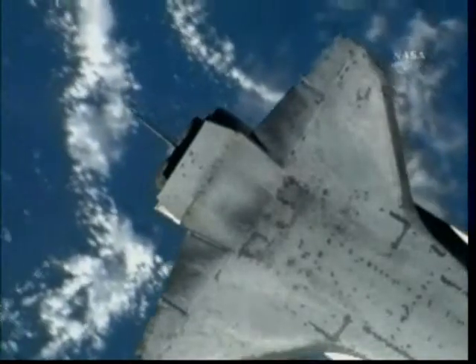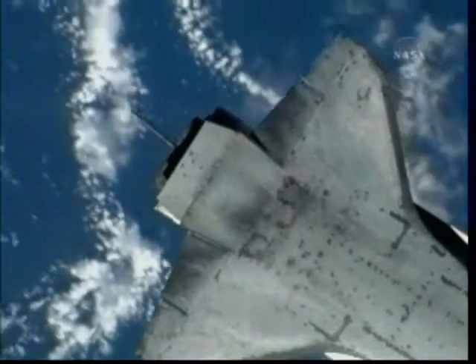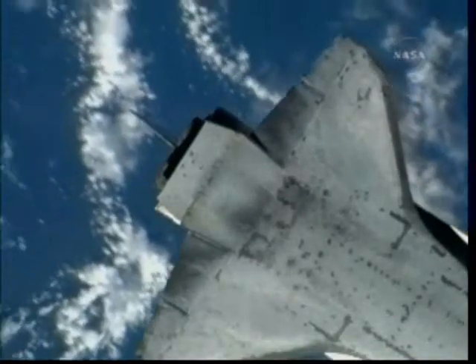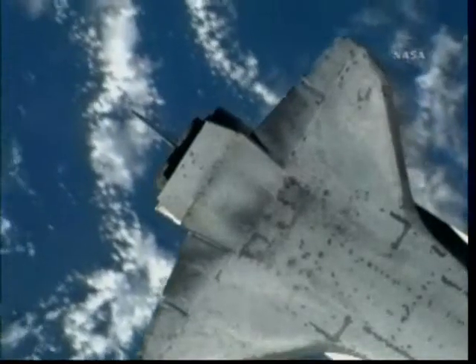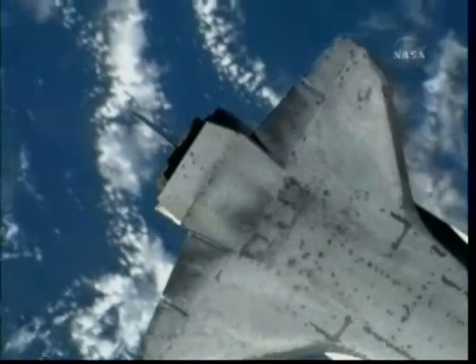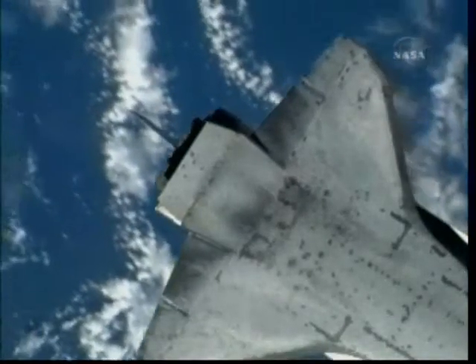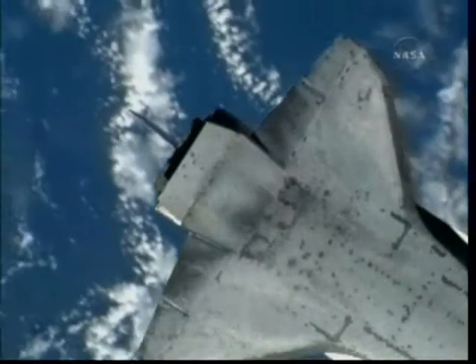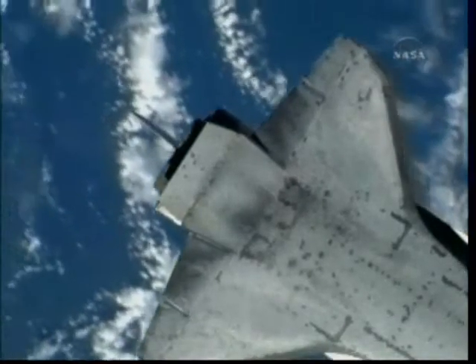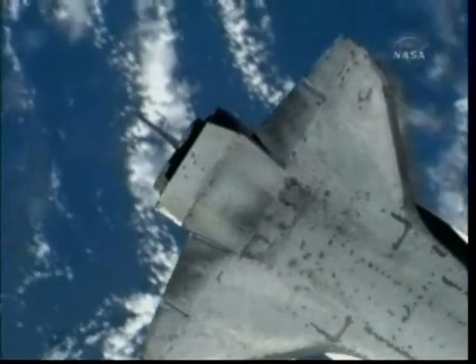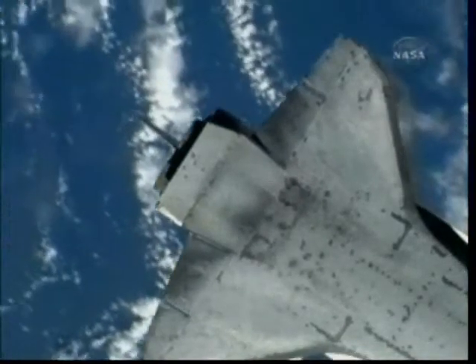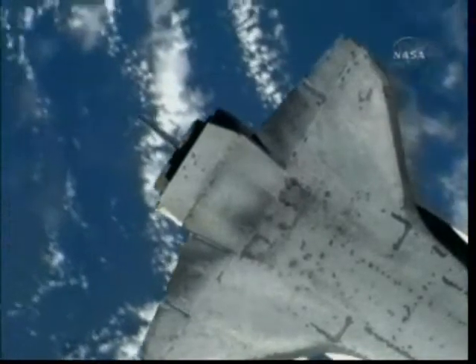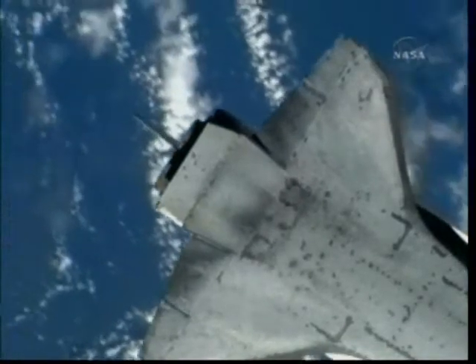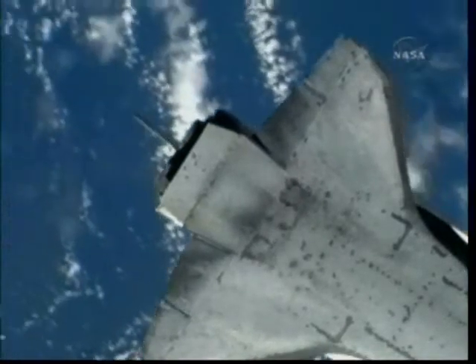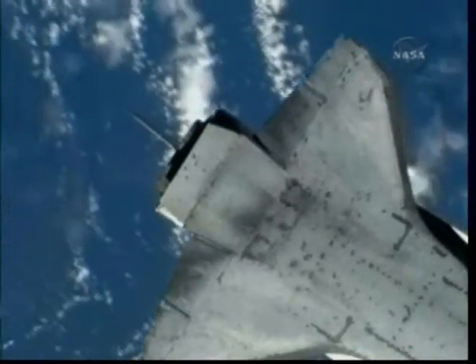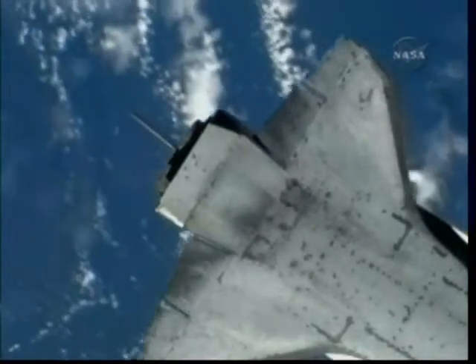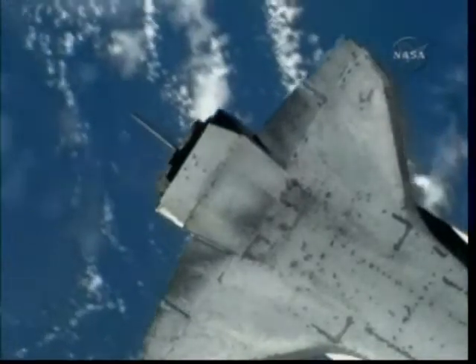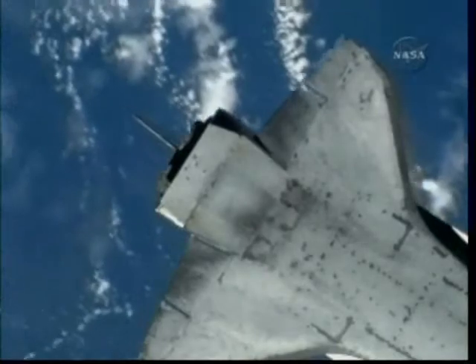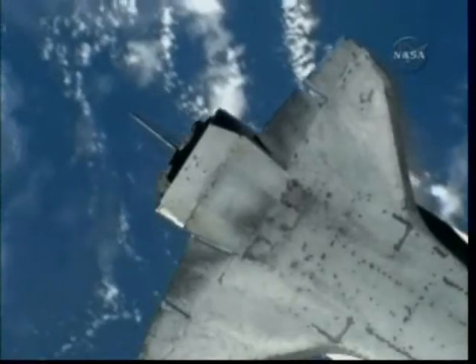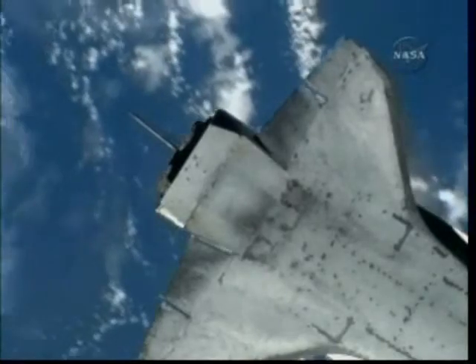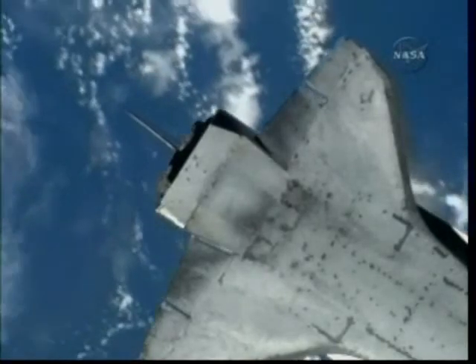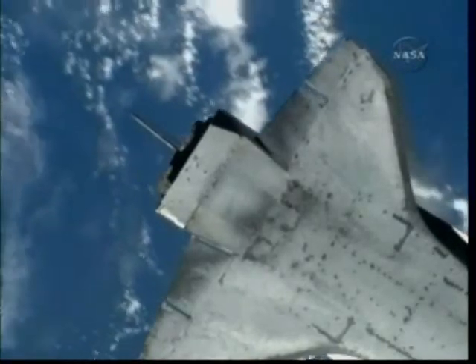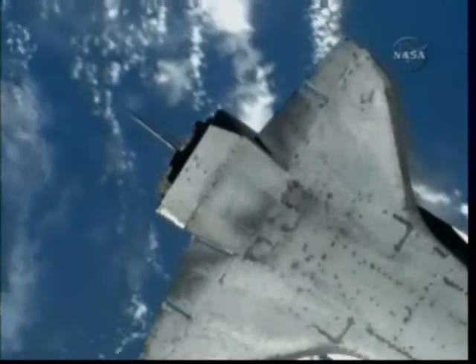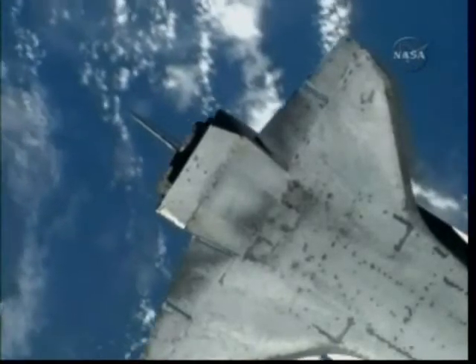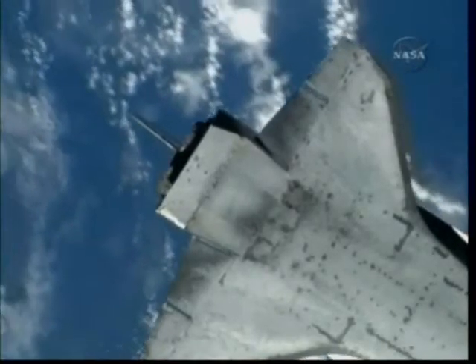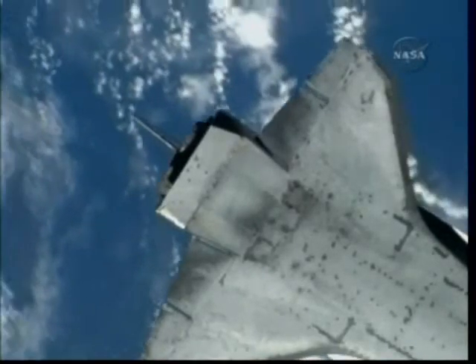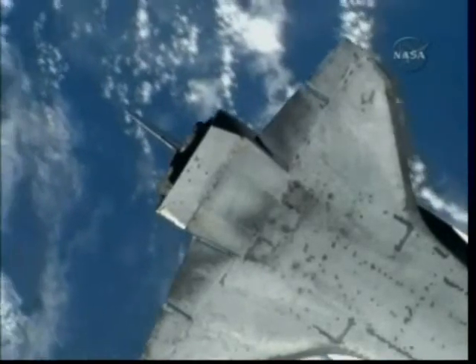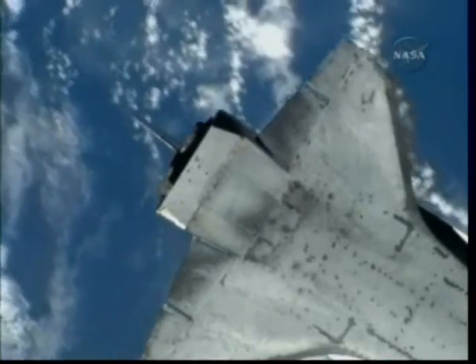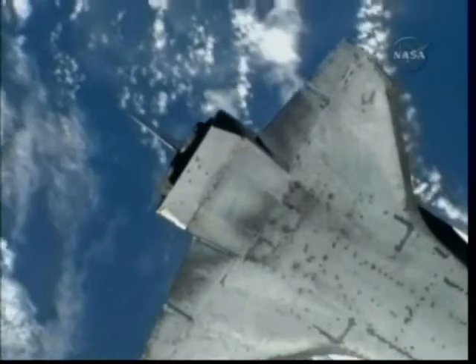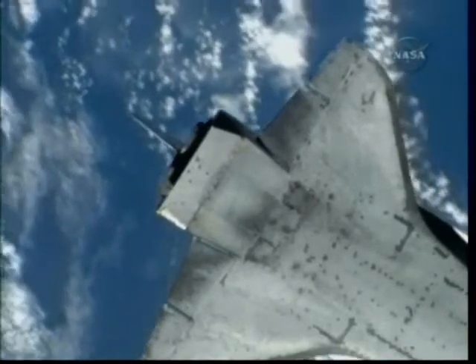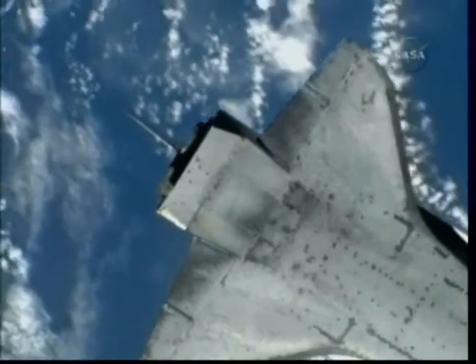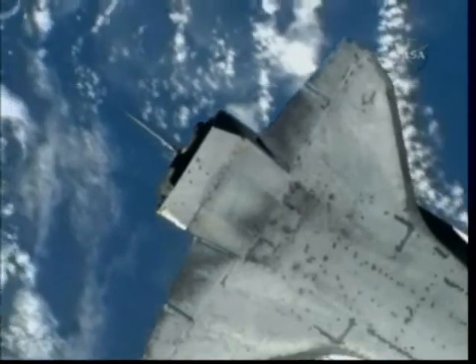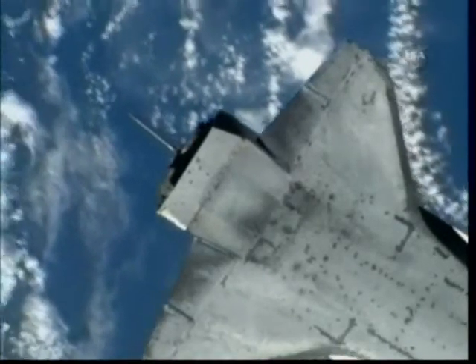The shuttle and station now about 217 miles above the Atlantic Ocean.